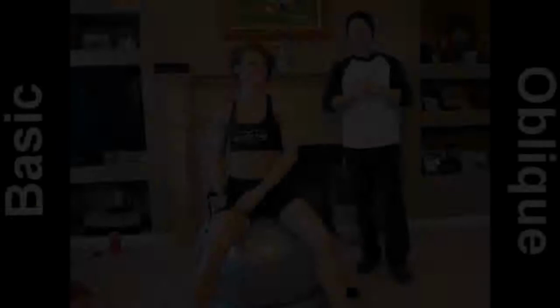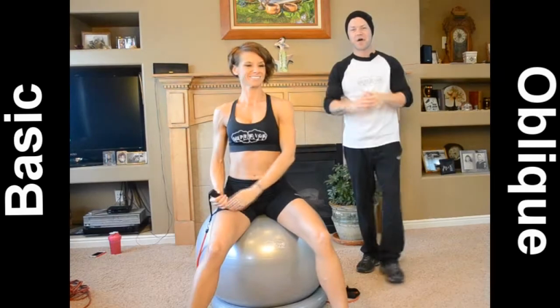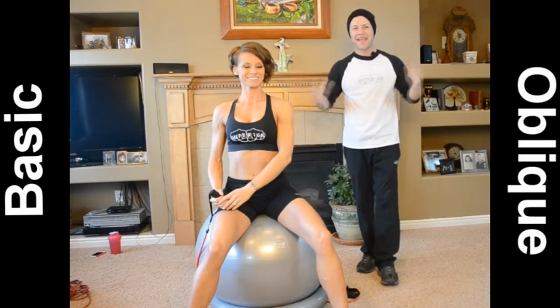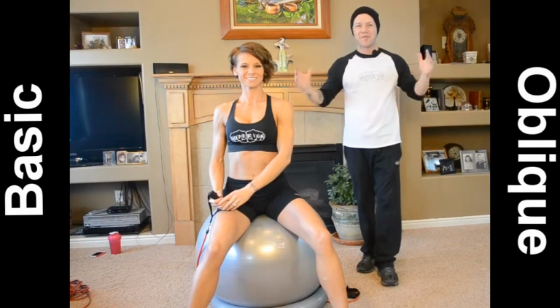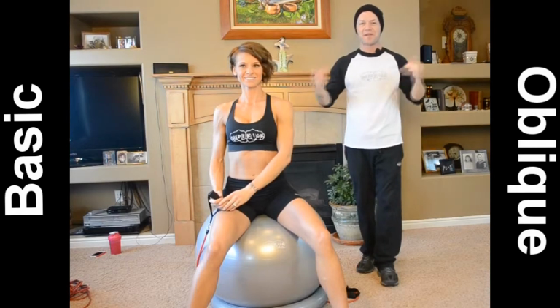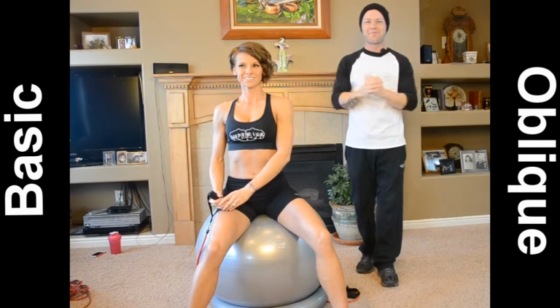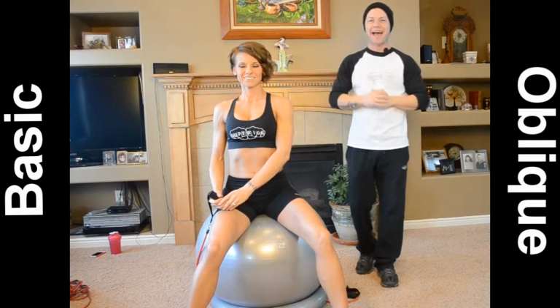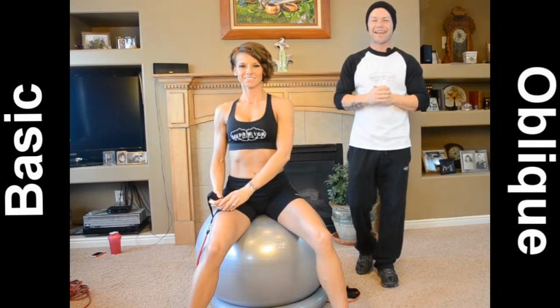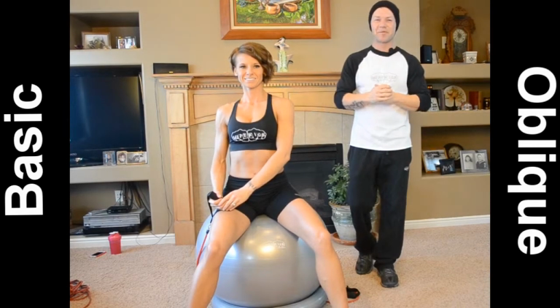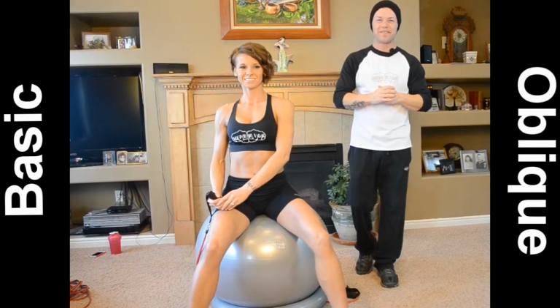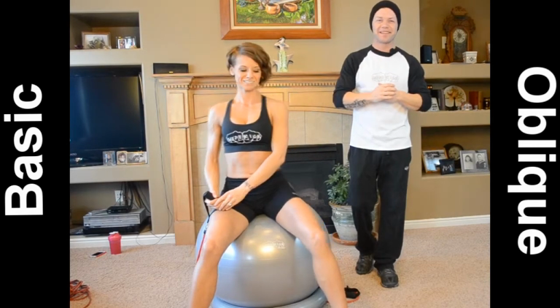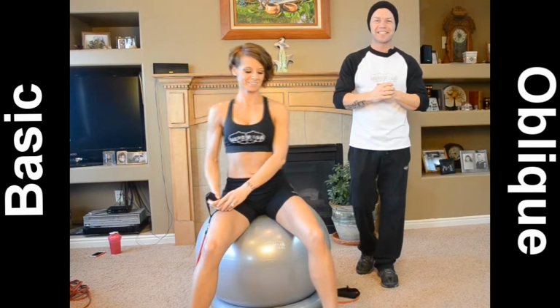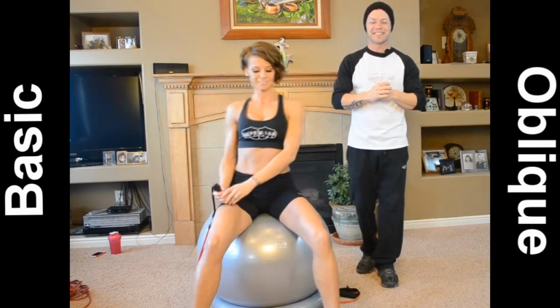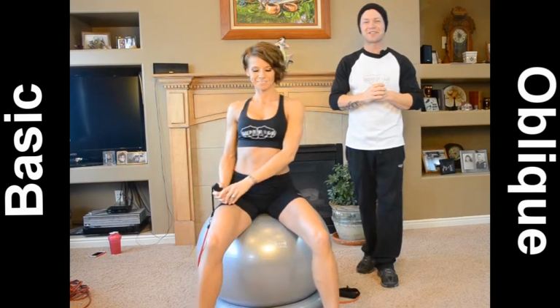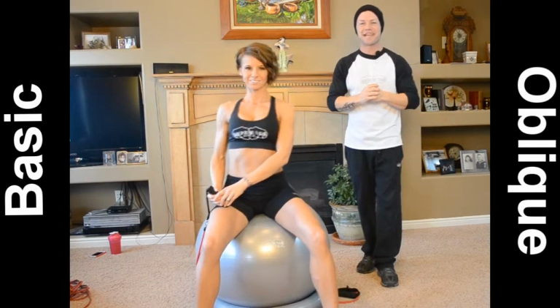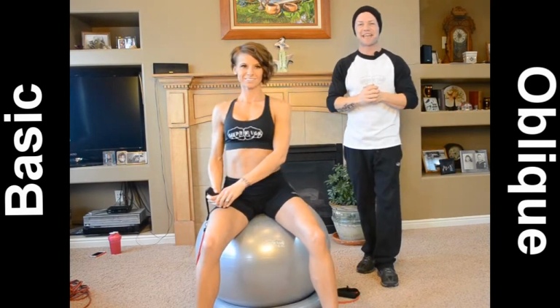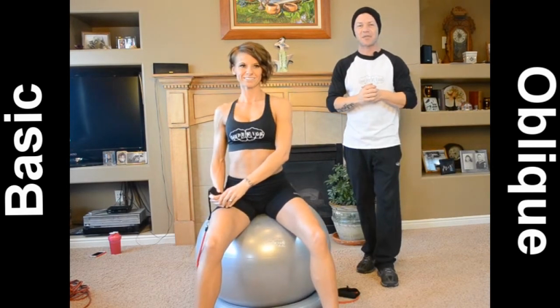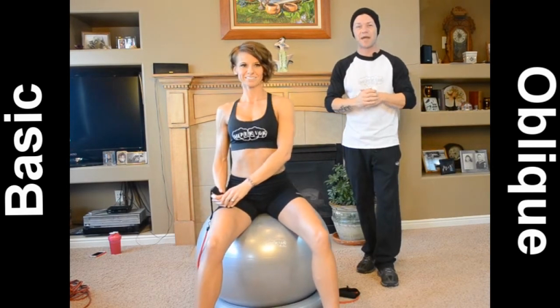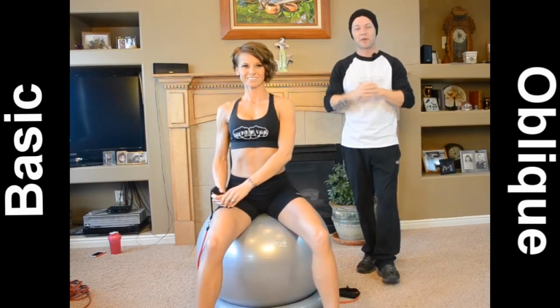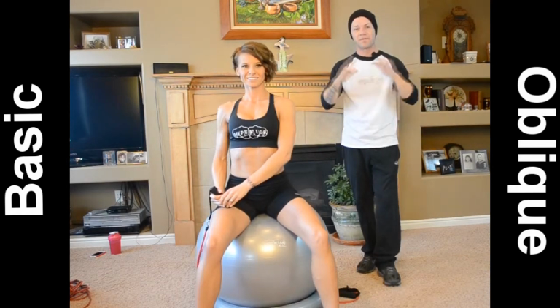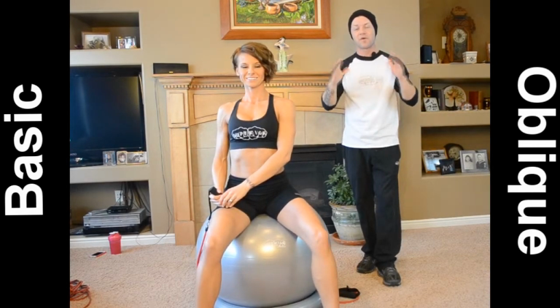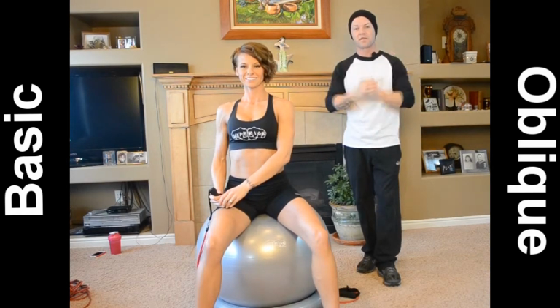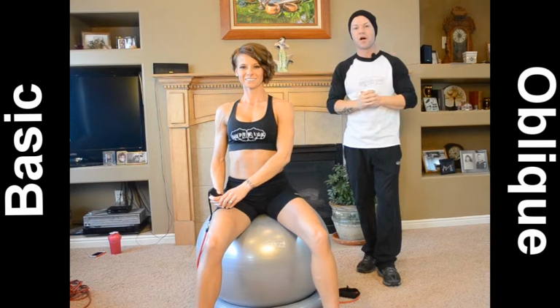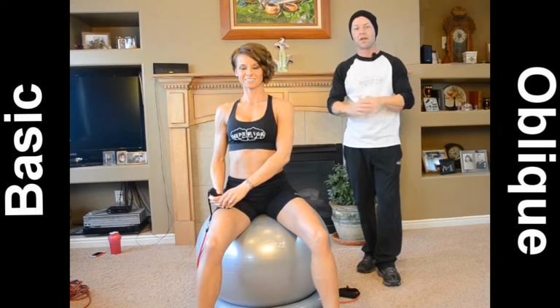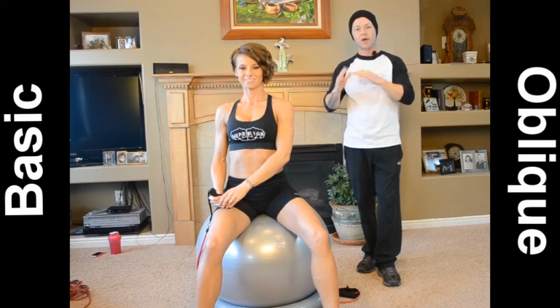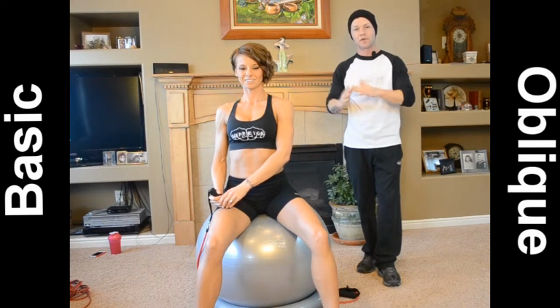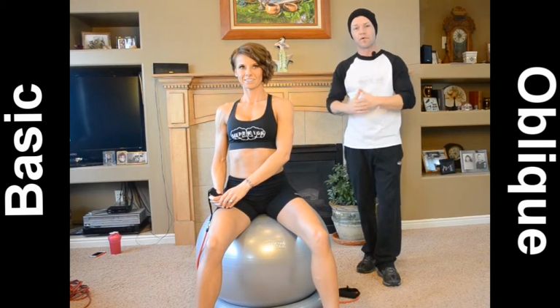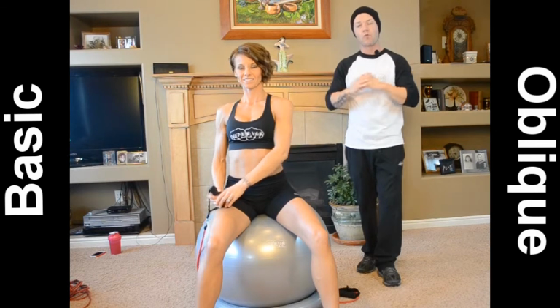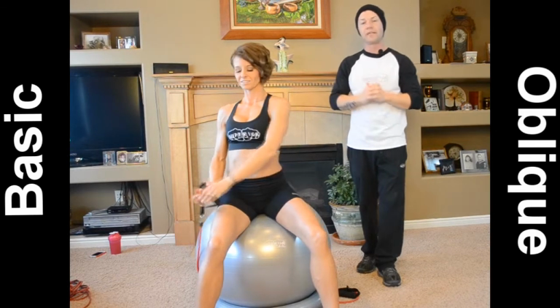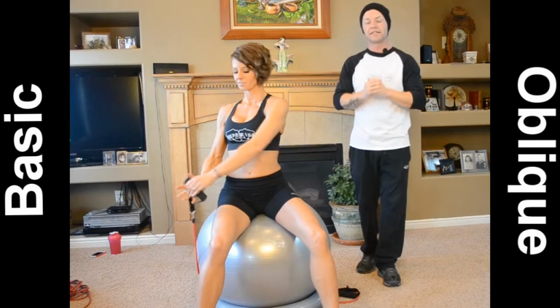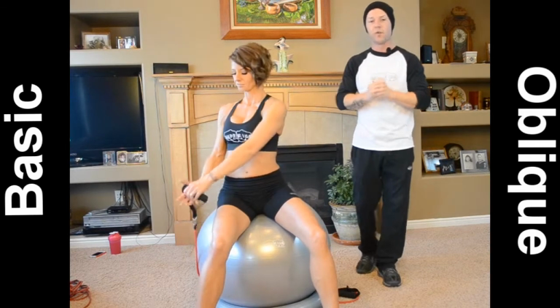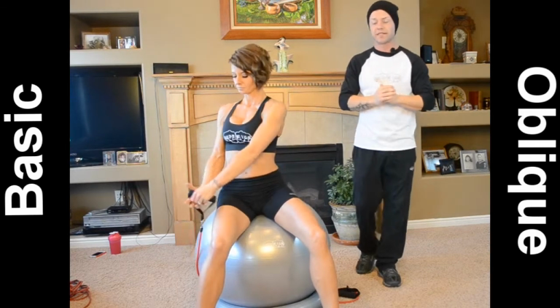Okay, welcome back. Now that we've got the chest exercises out of the way, we're going to be focusing on crossover oblique twists.